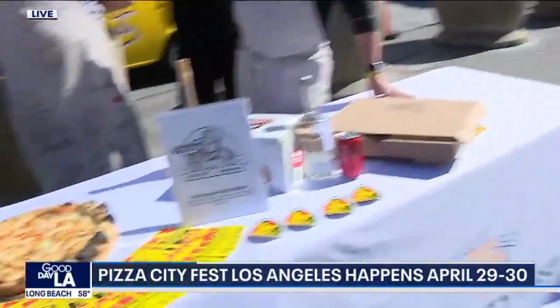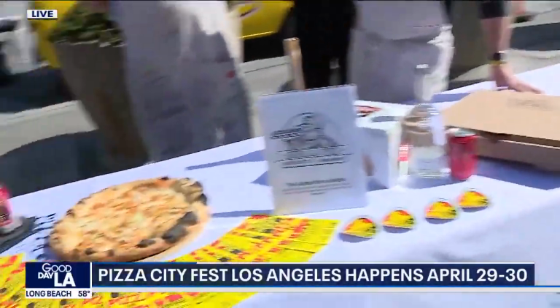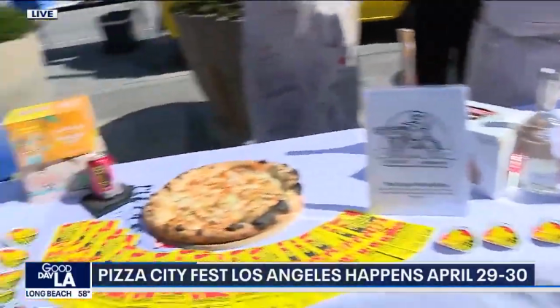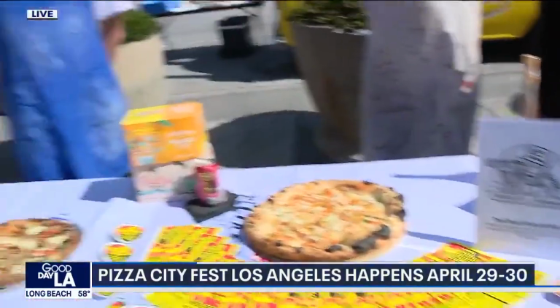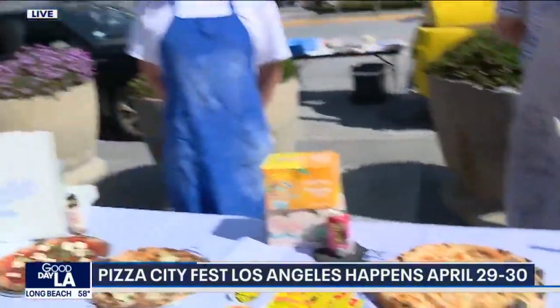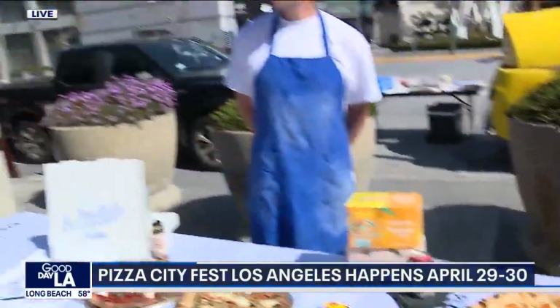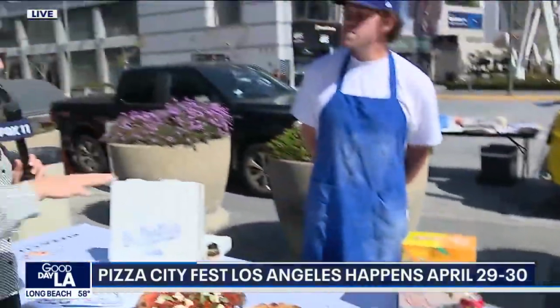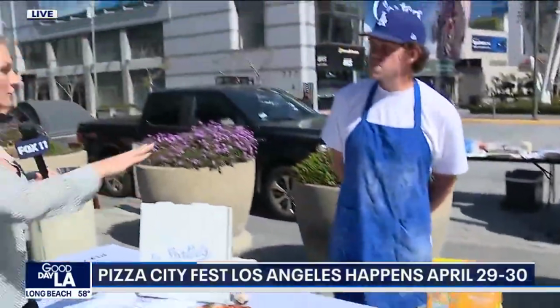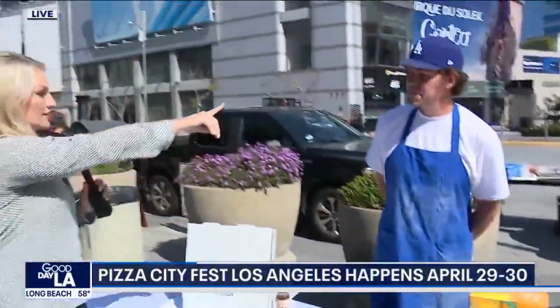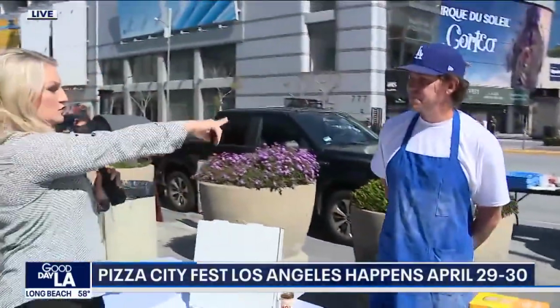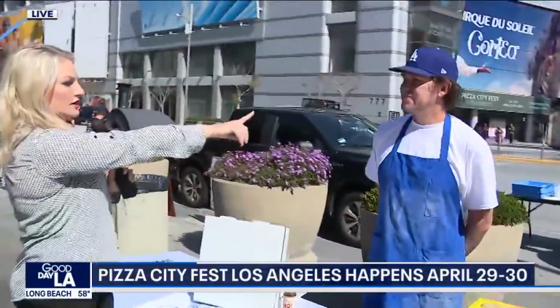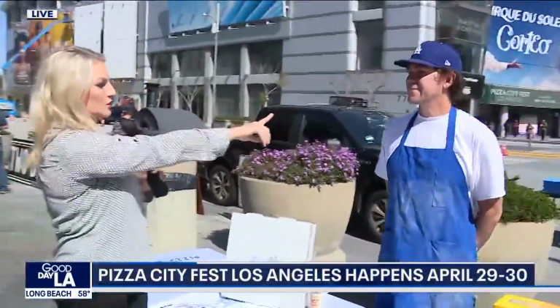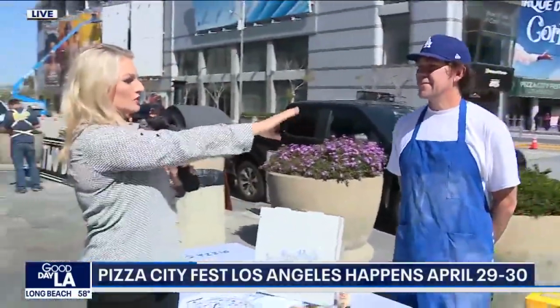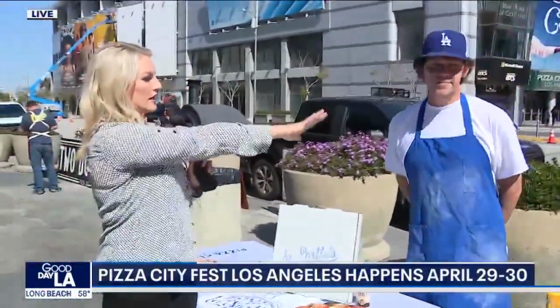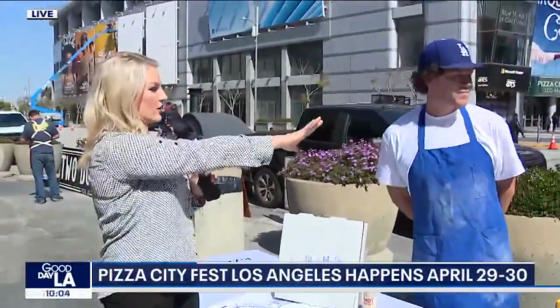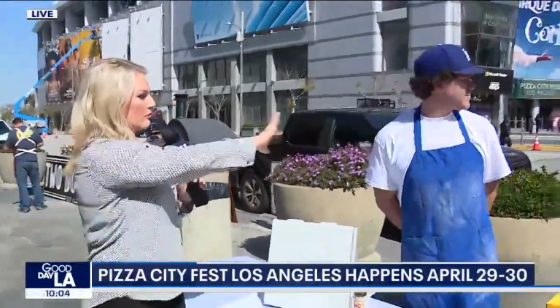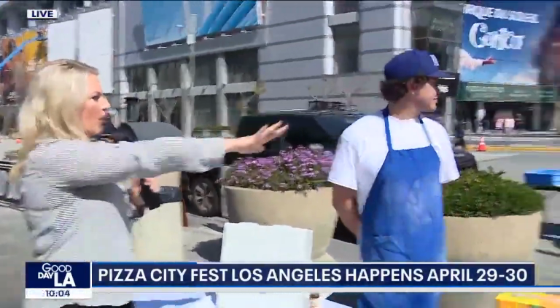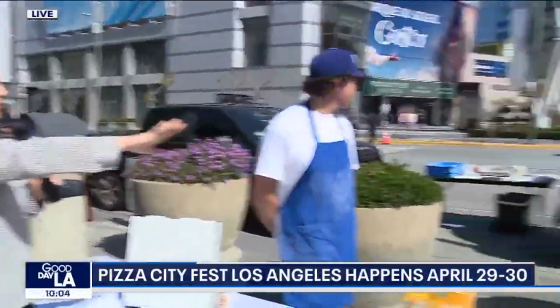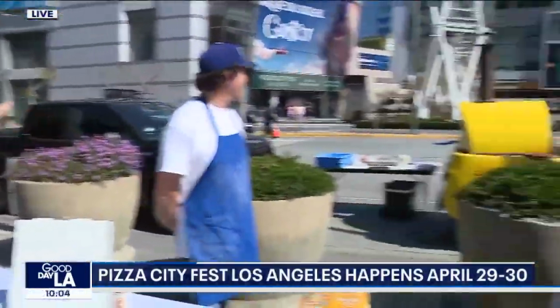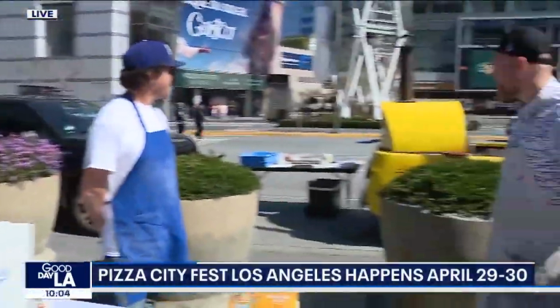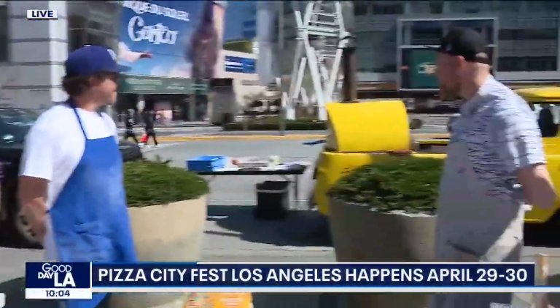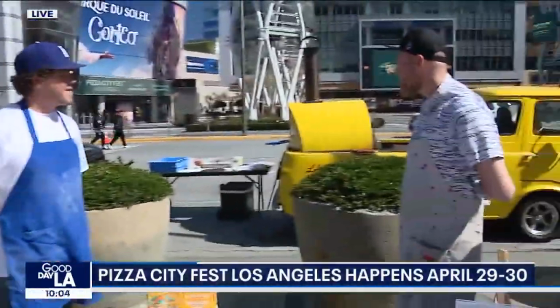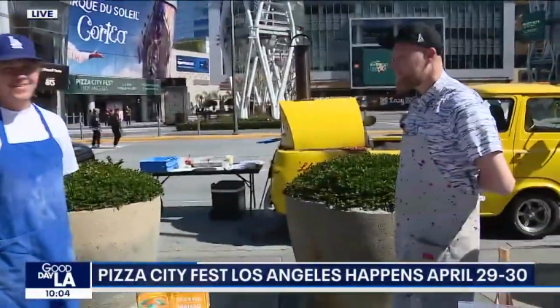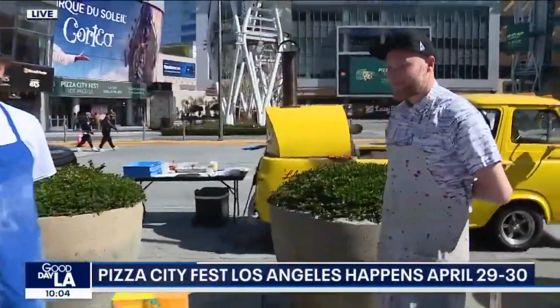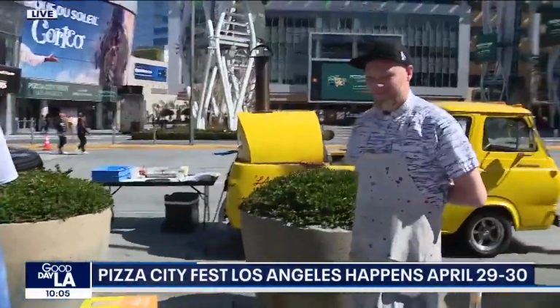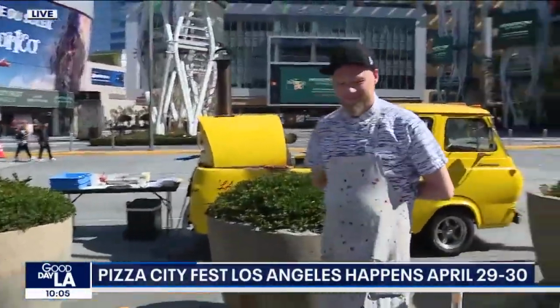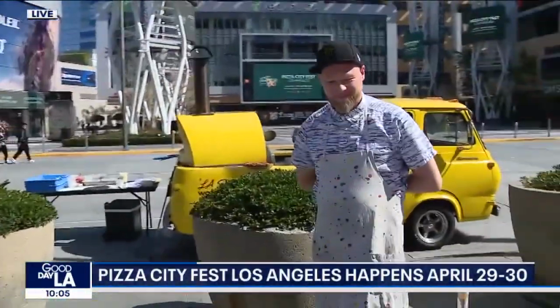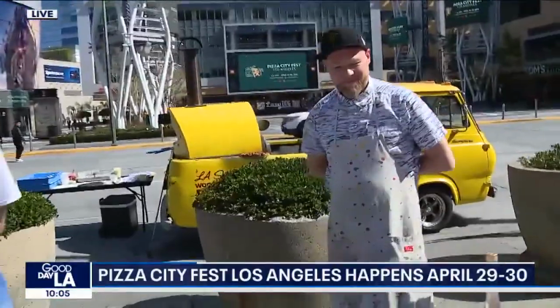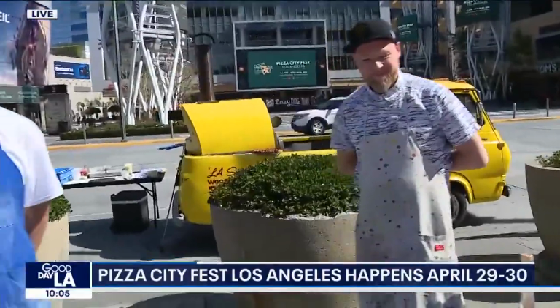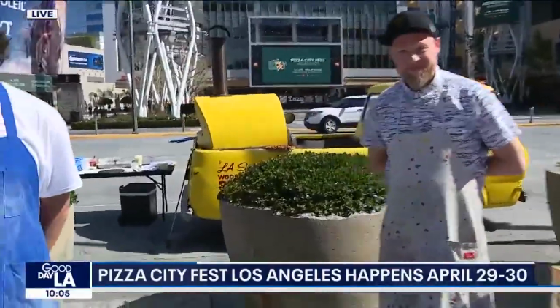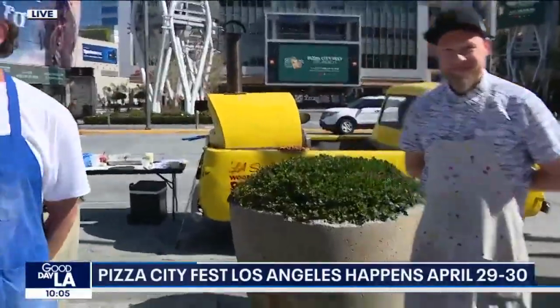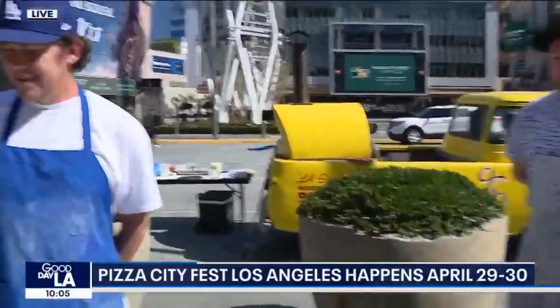Now I want to go to La Sordid. You've got this really cool yellow mobile truck here. Tell me about your shop. What do you guys do?